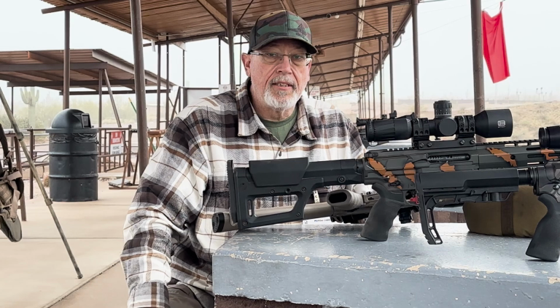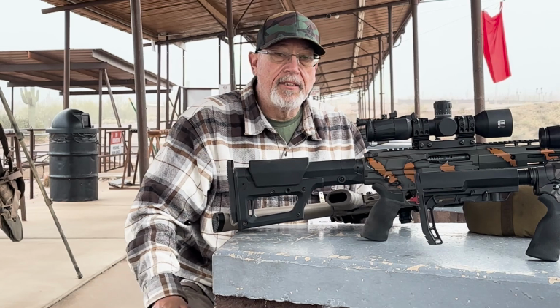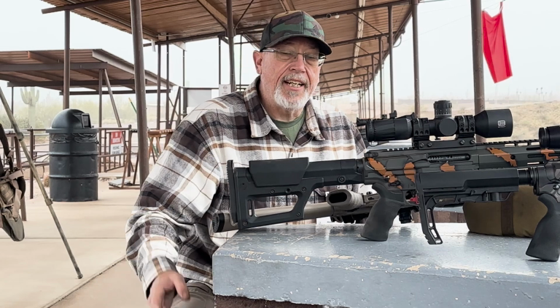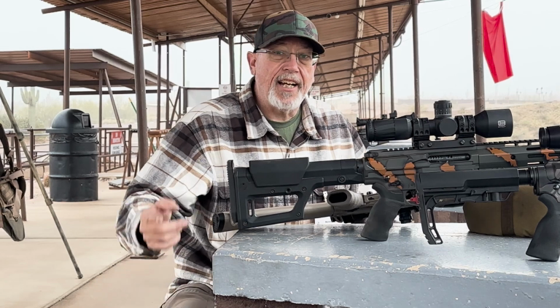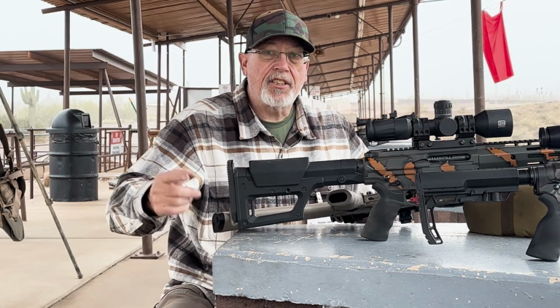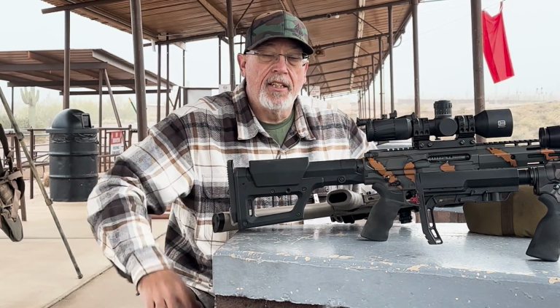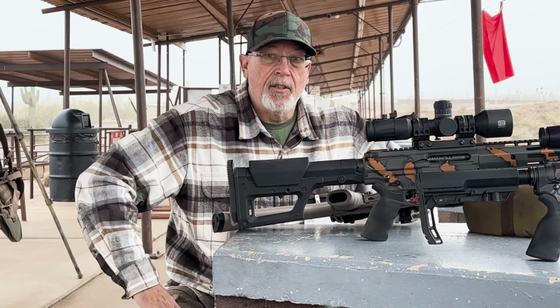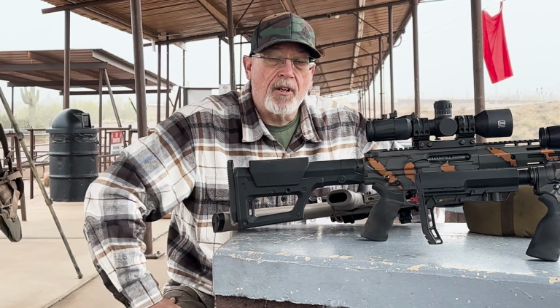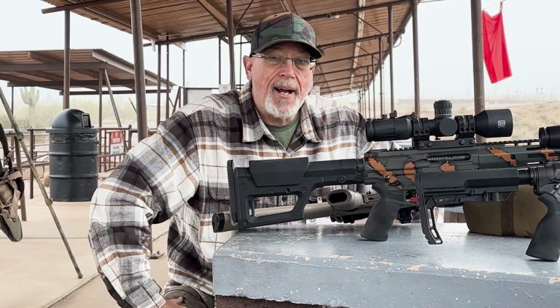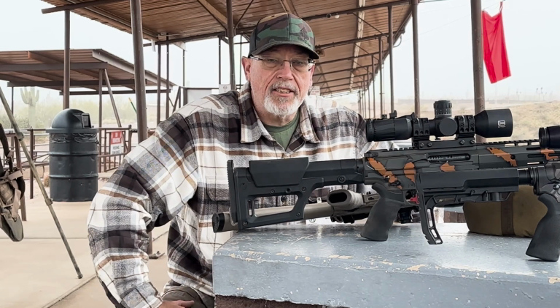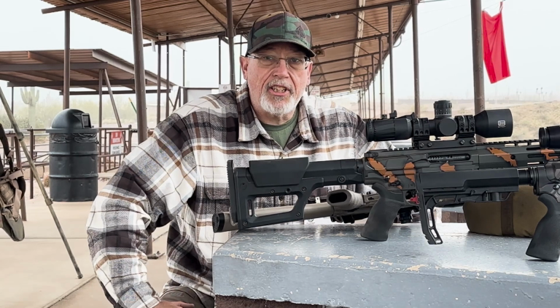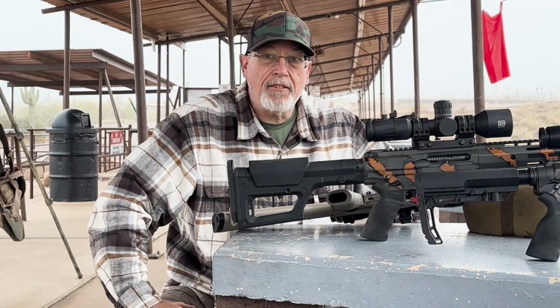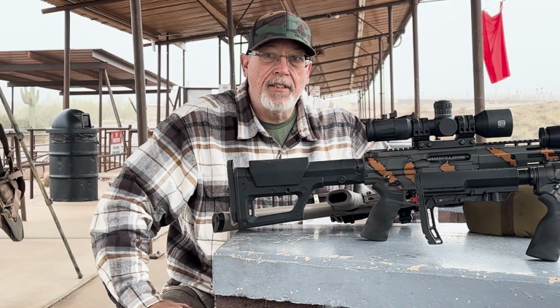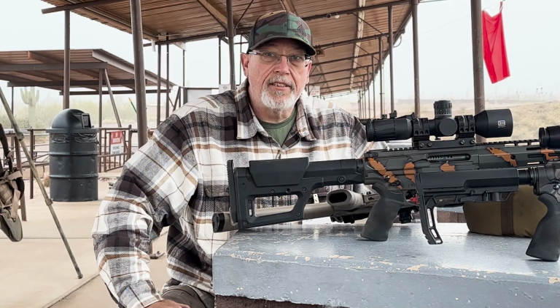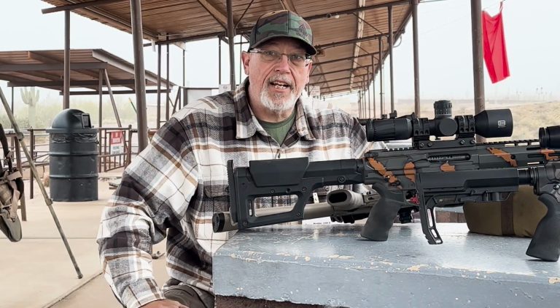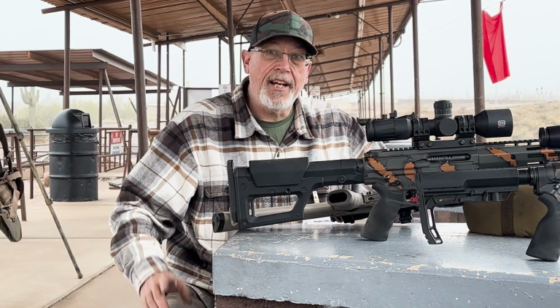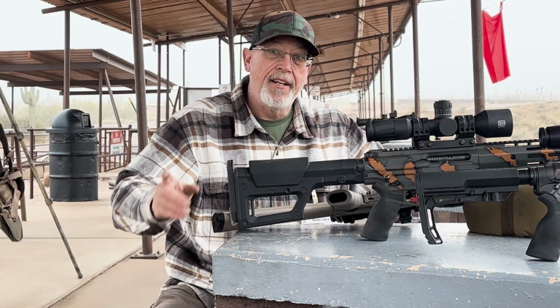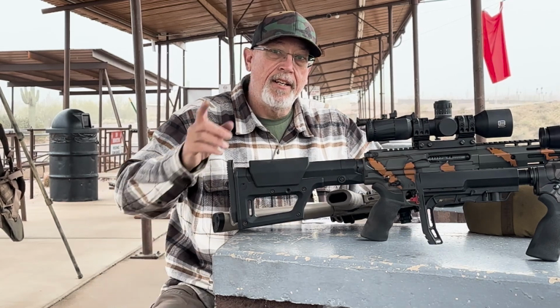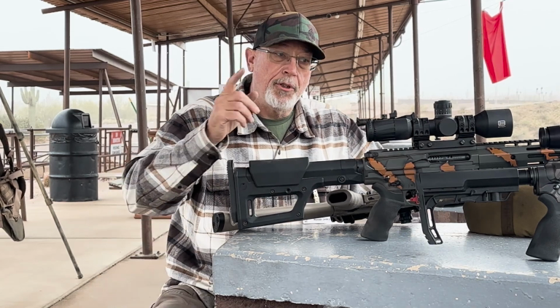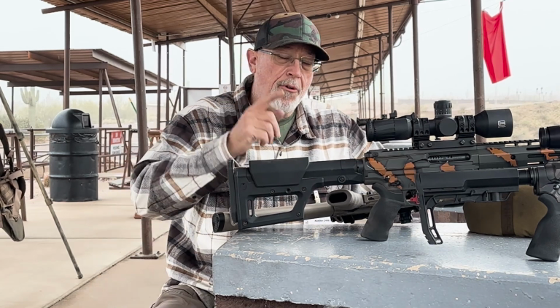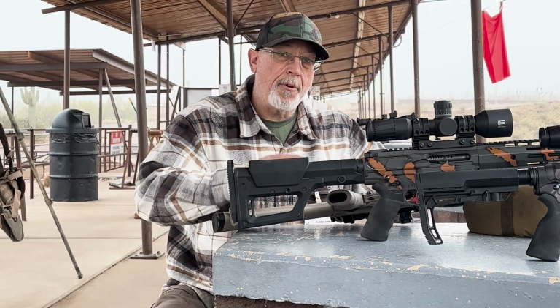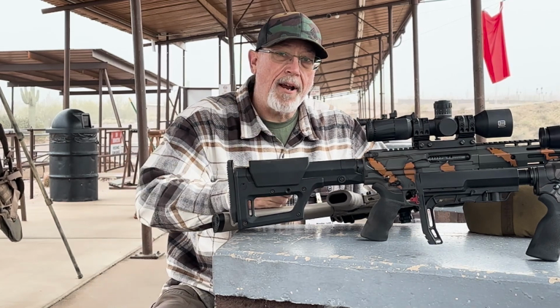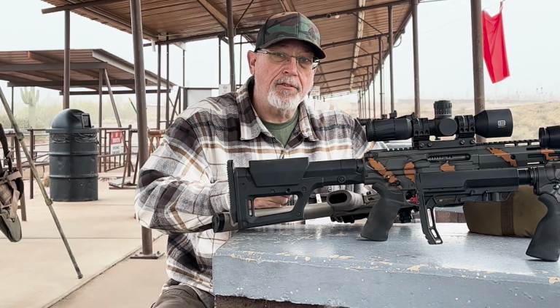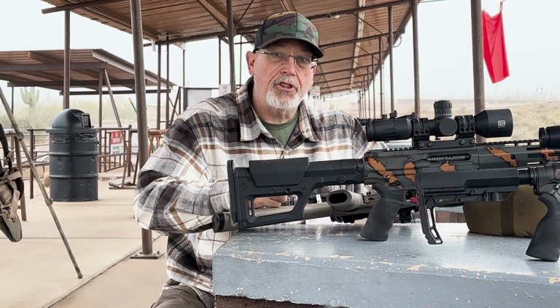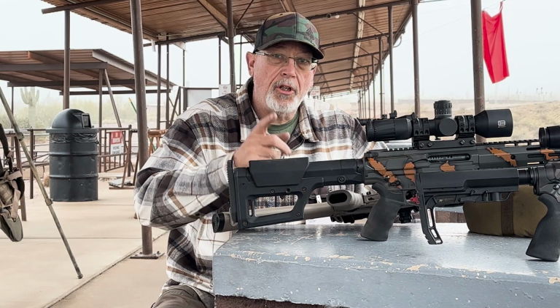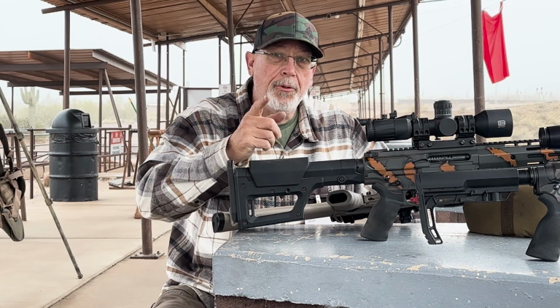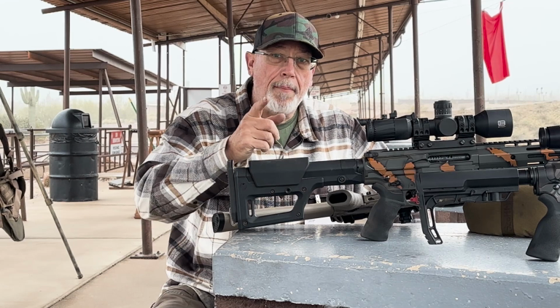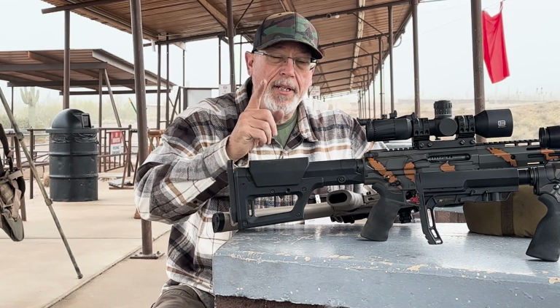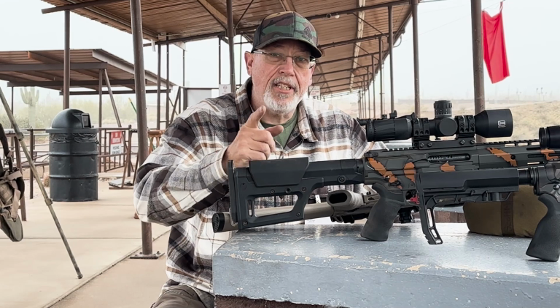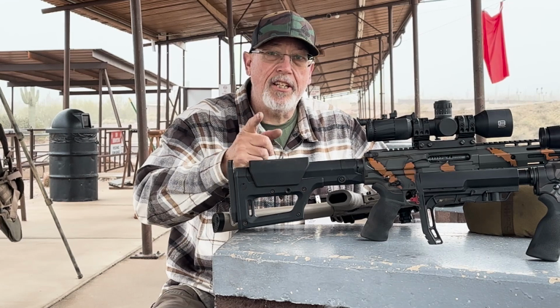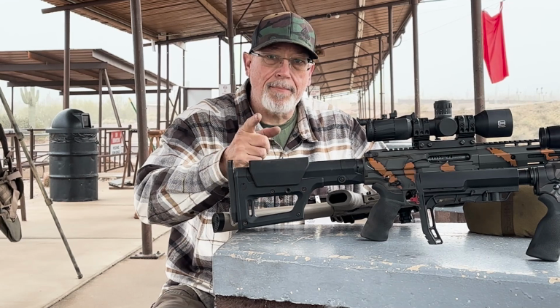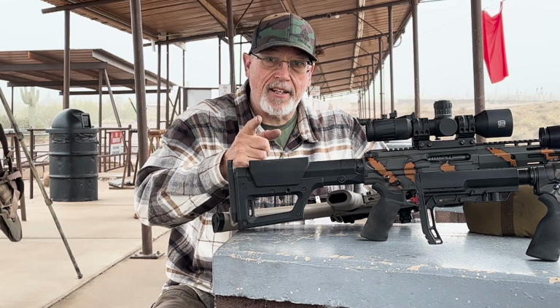Hey guys, welcome back to the channel. Today we're shooting three rifles to show you that BC doesn't matter.